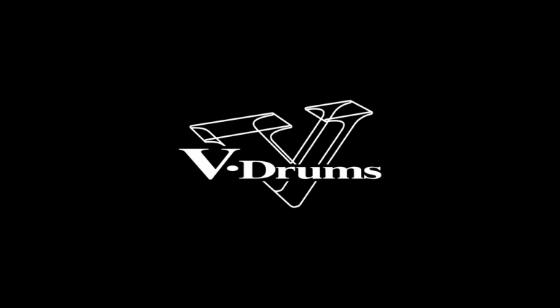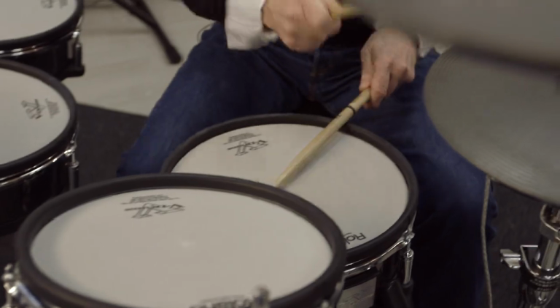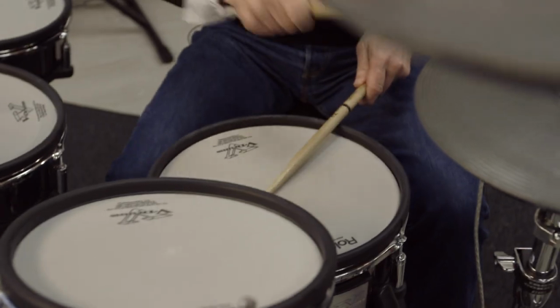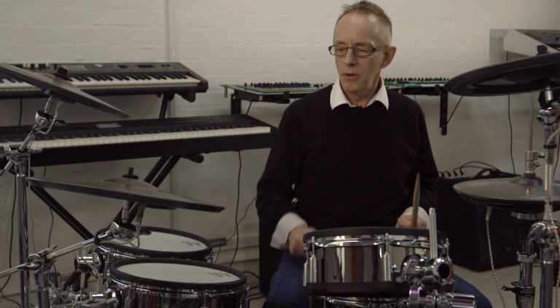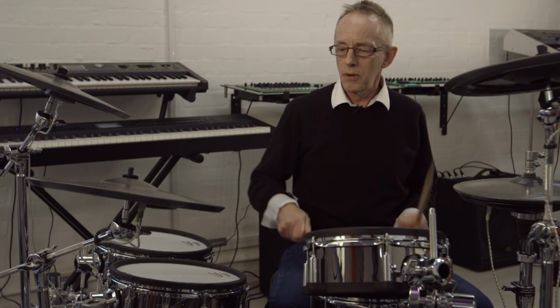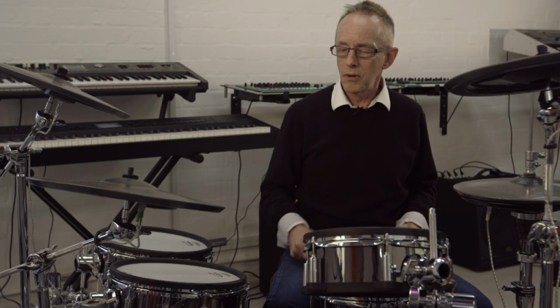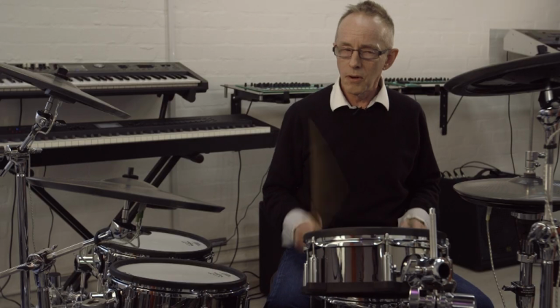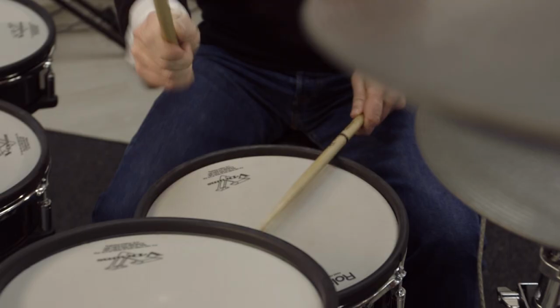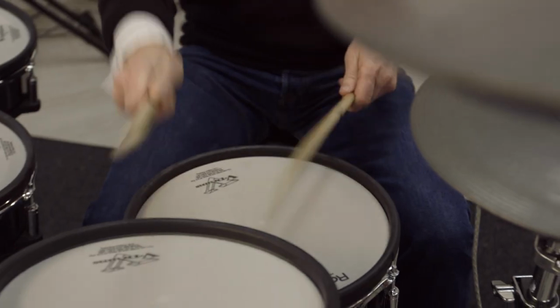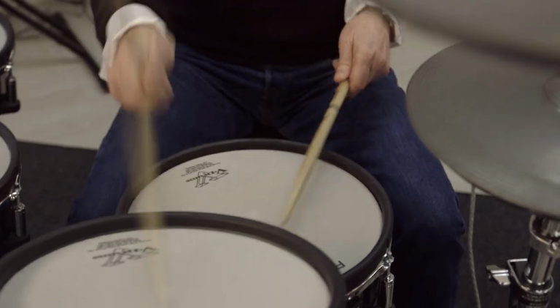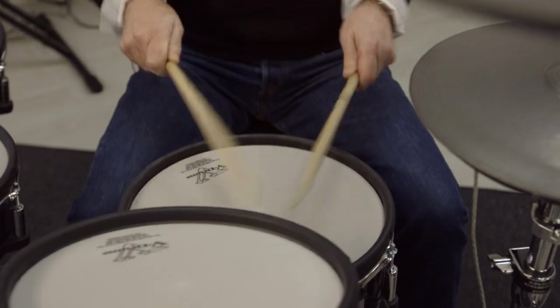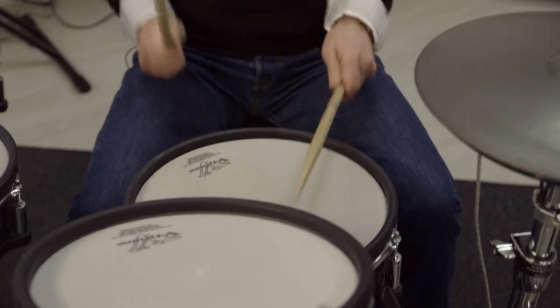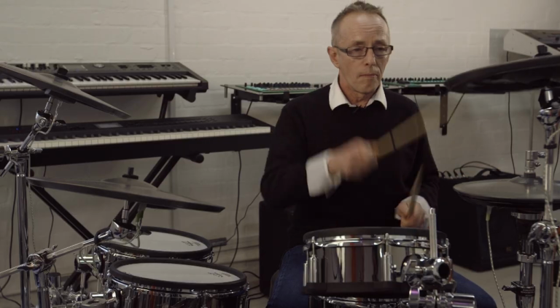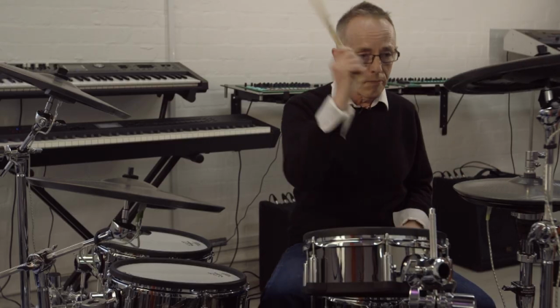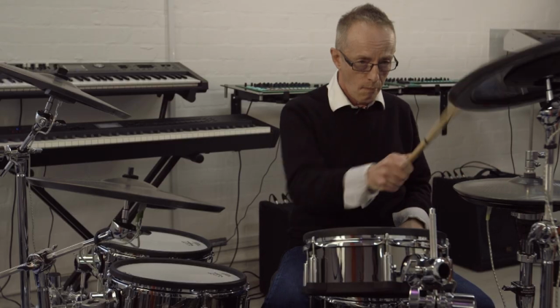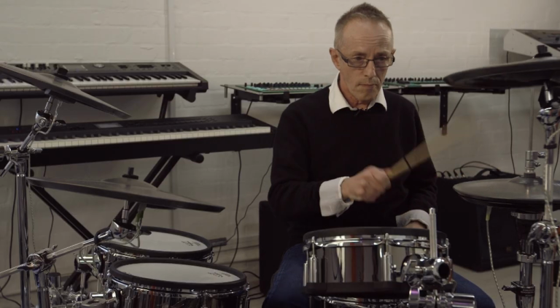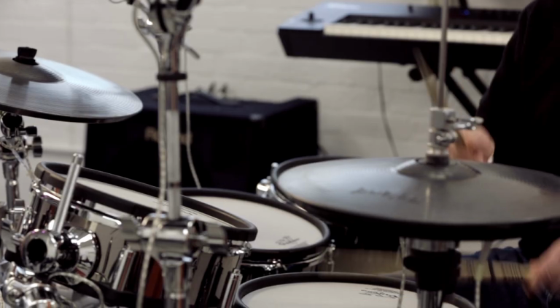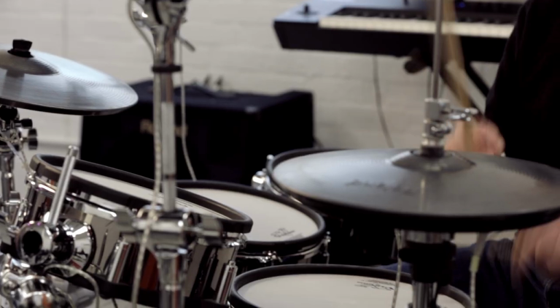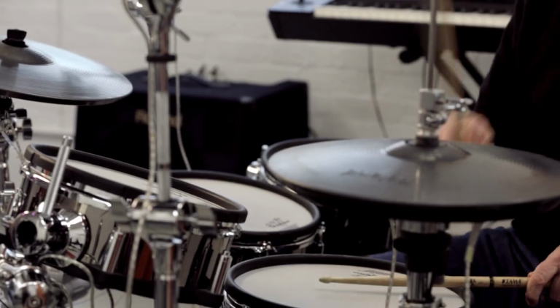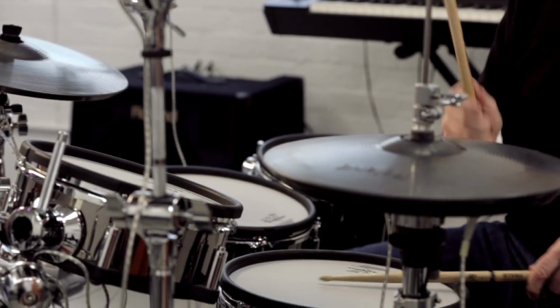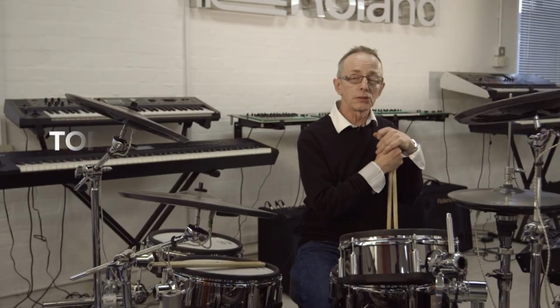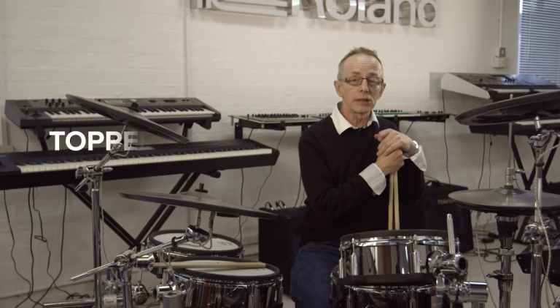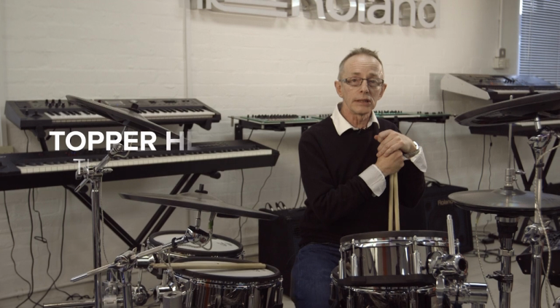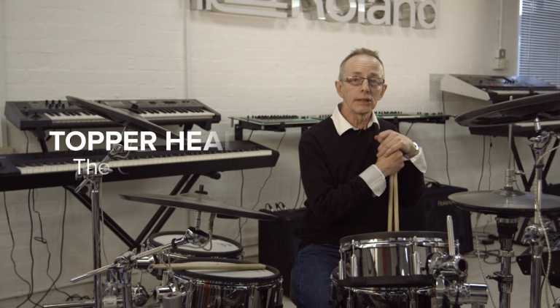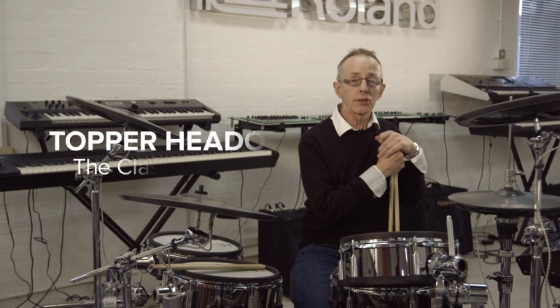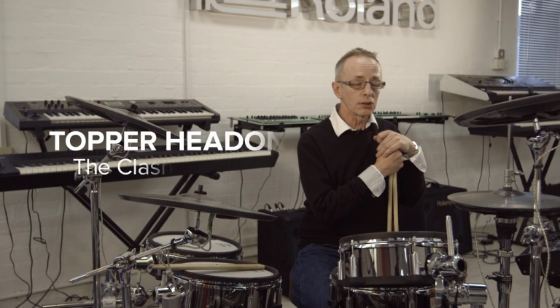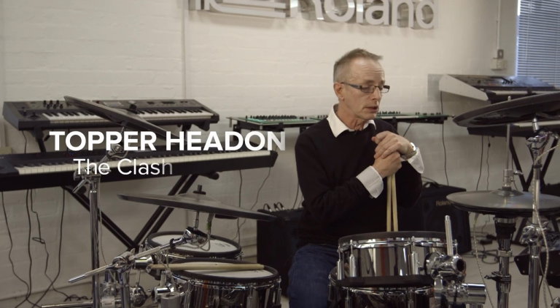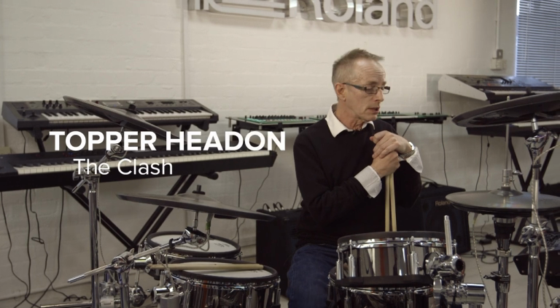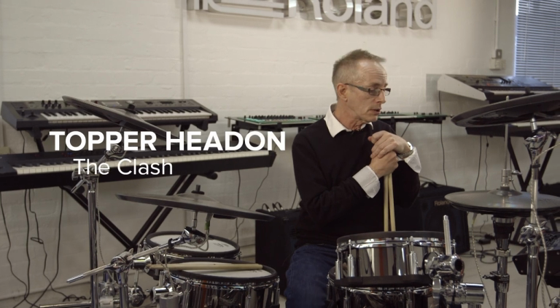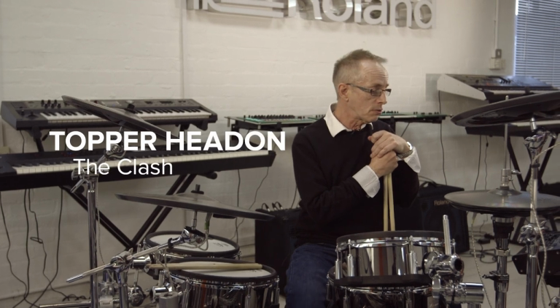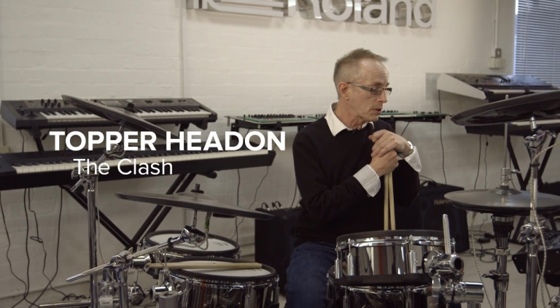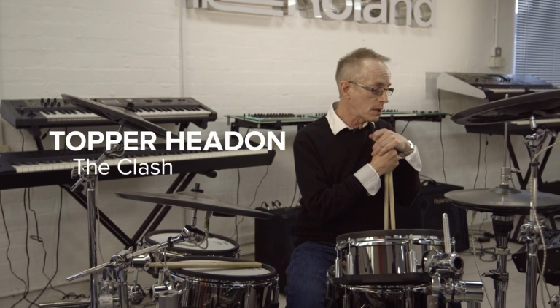Hi, my name's Topper Headon and I'm here sitting behind the Roland TD-30KV drum kit.